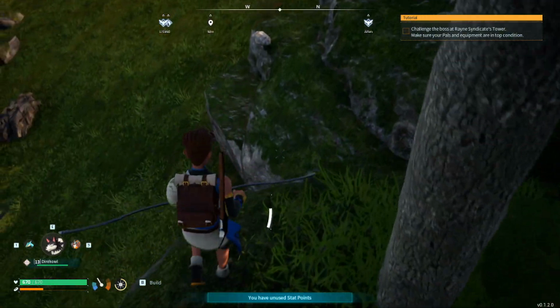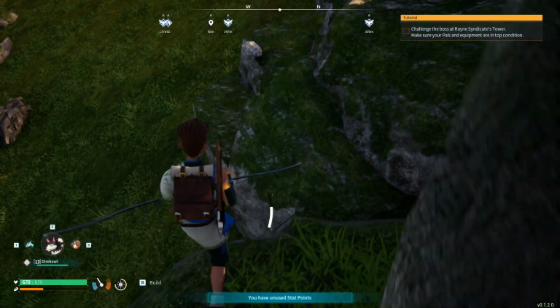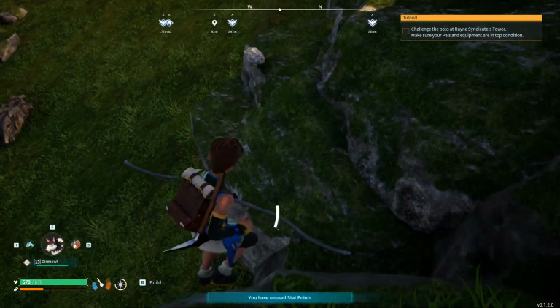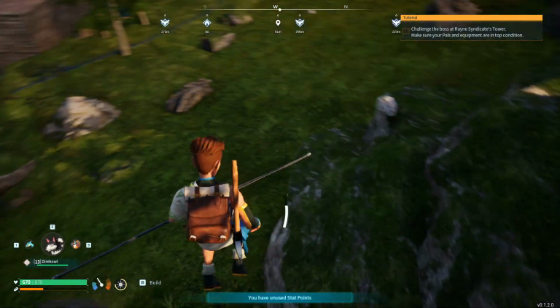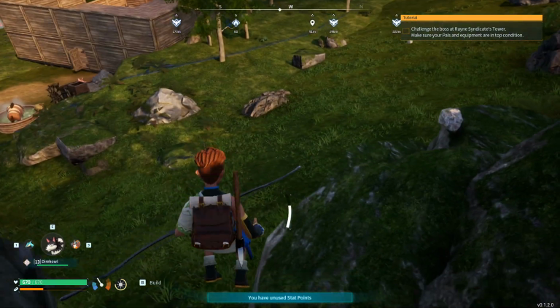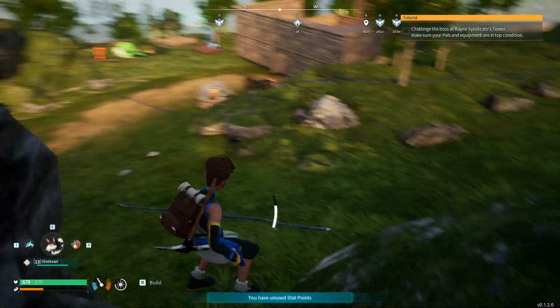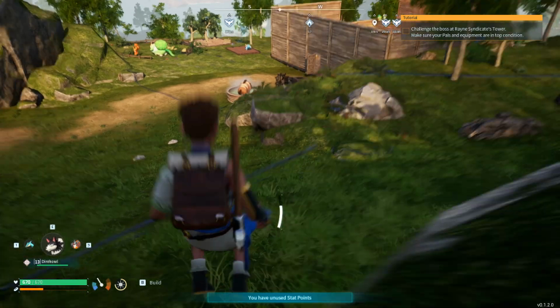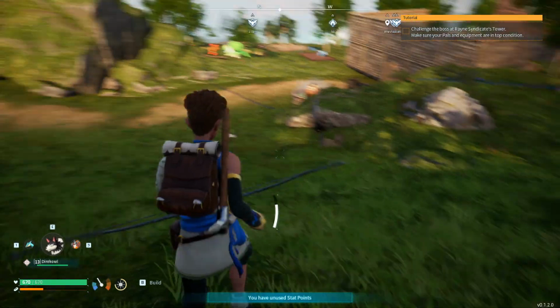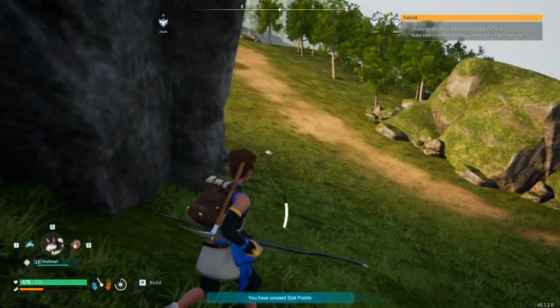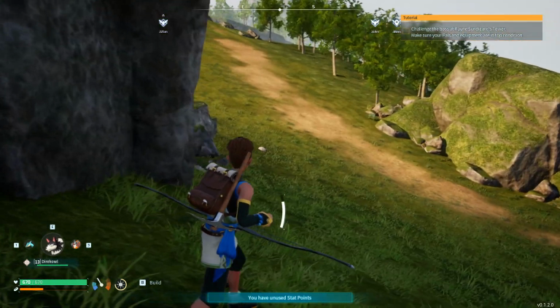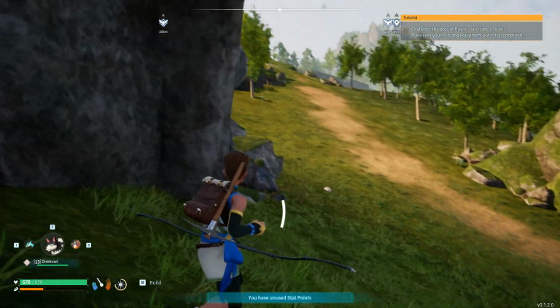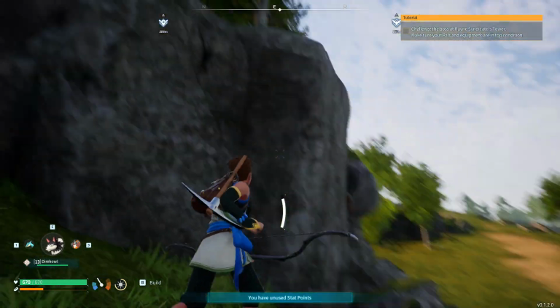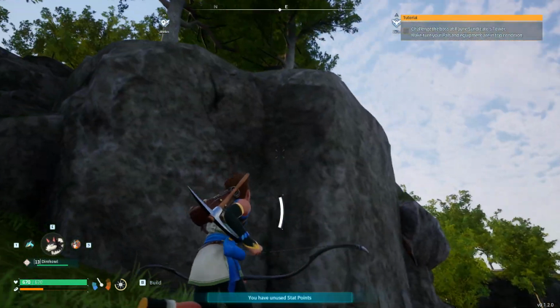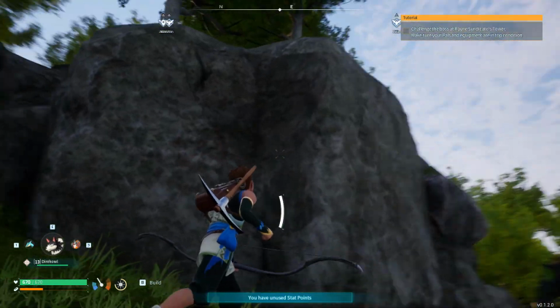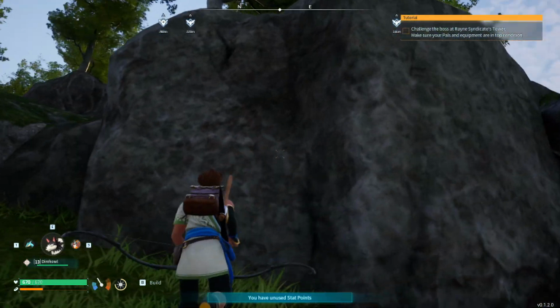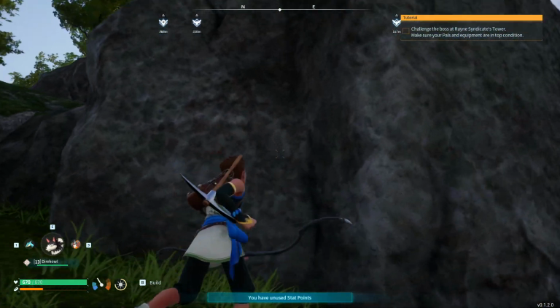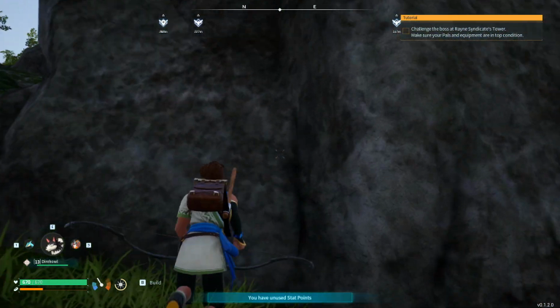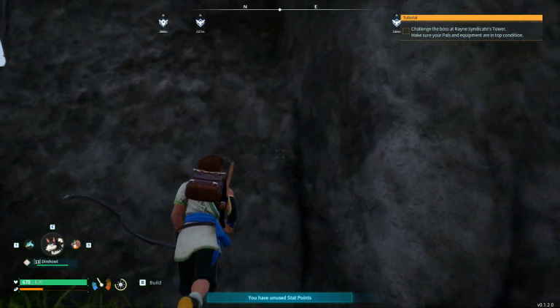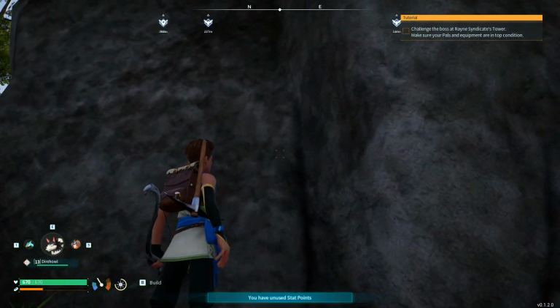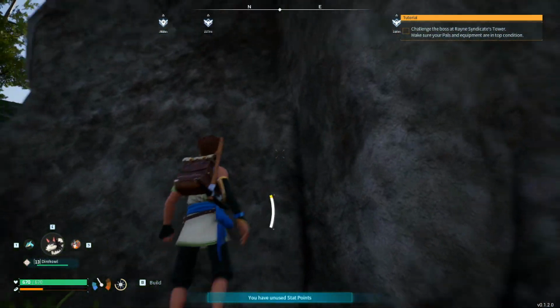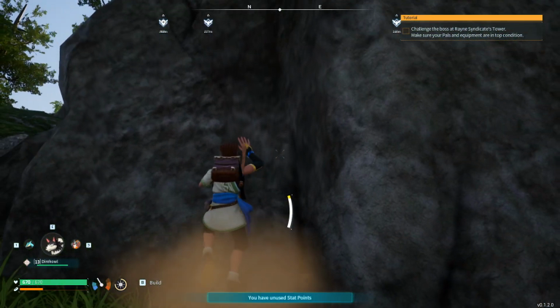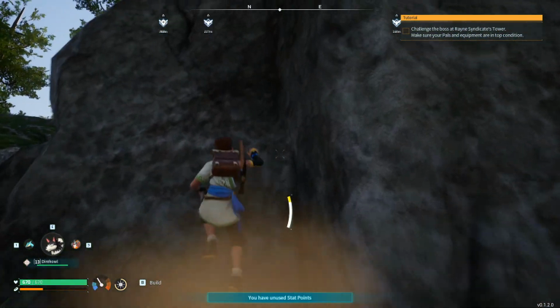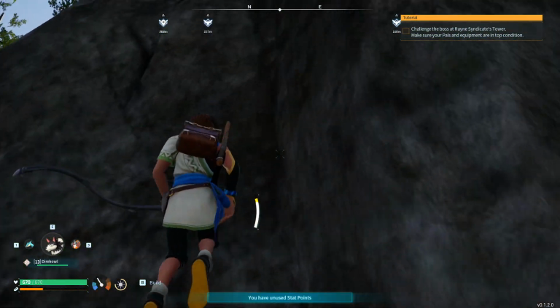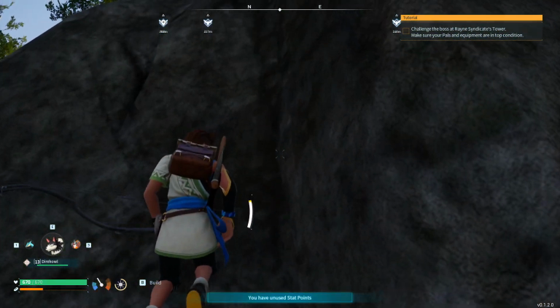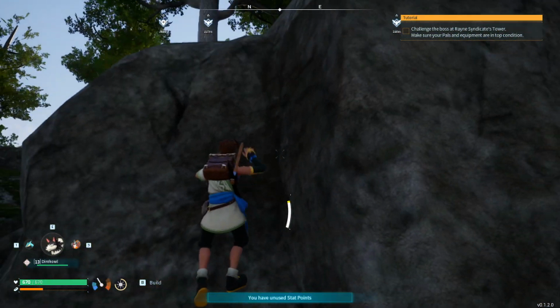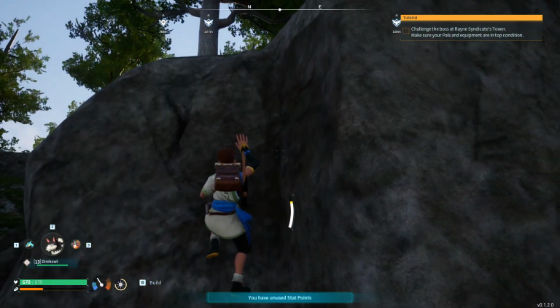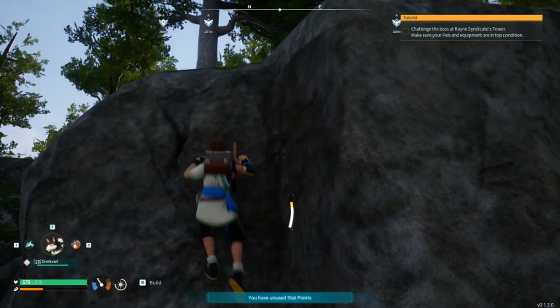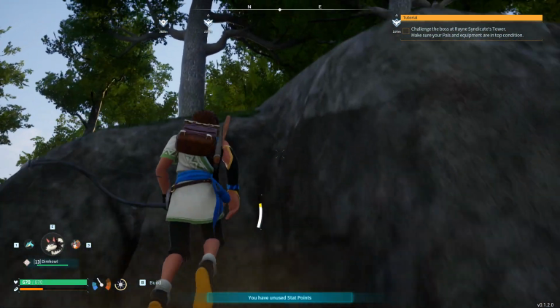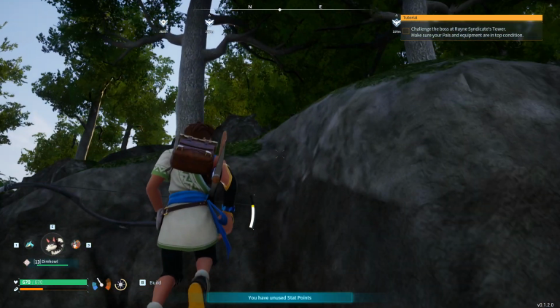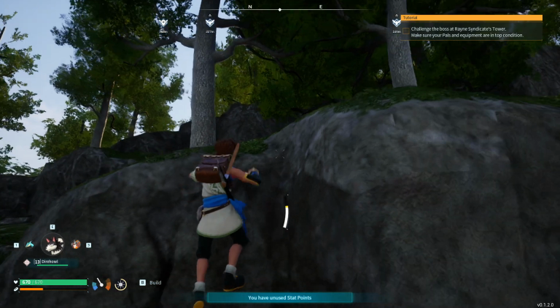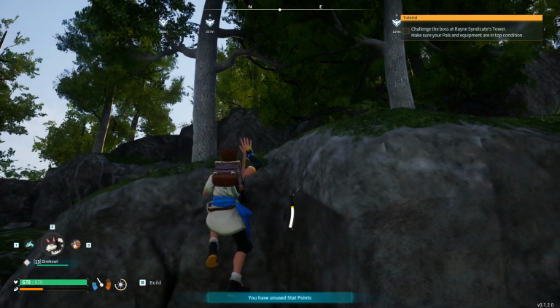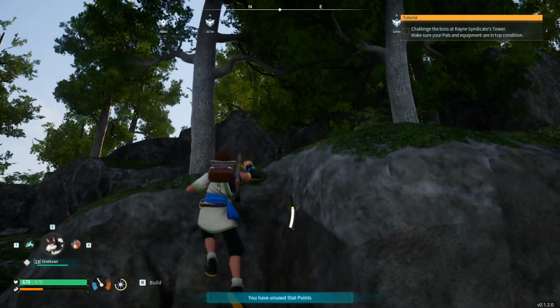So now I'm going down. I'm going to show you a much quicker way. Okay, so we're going to climb up and I'm going to press space, climb up, press space again.